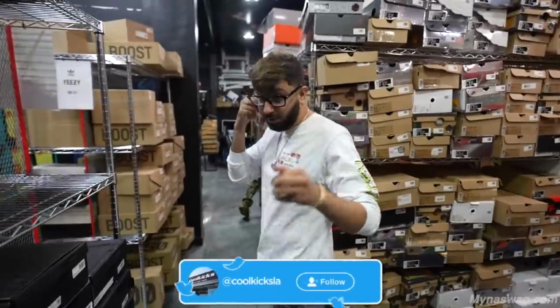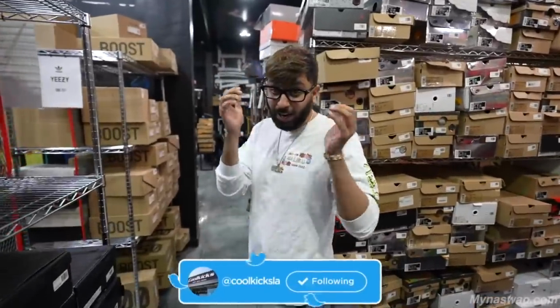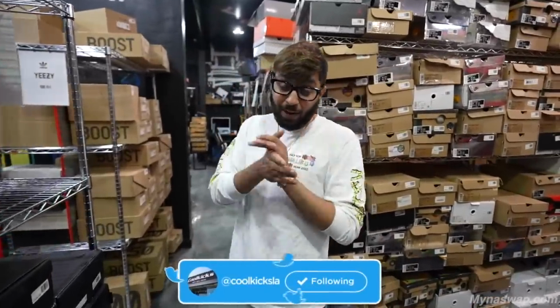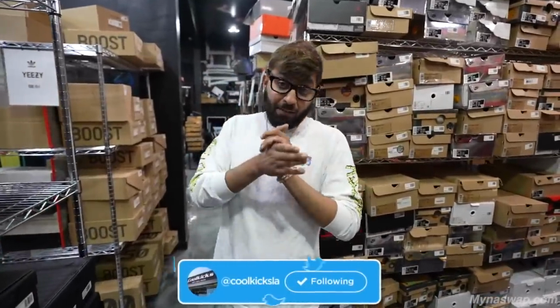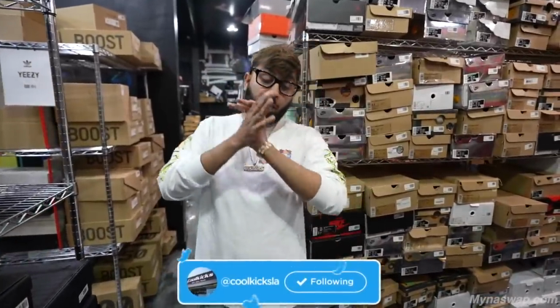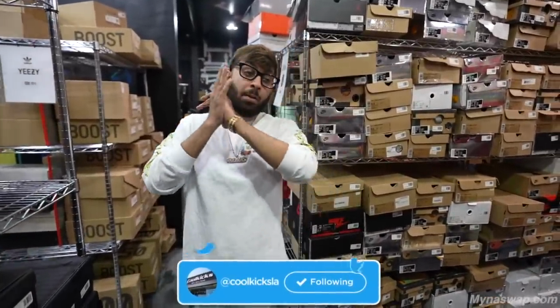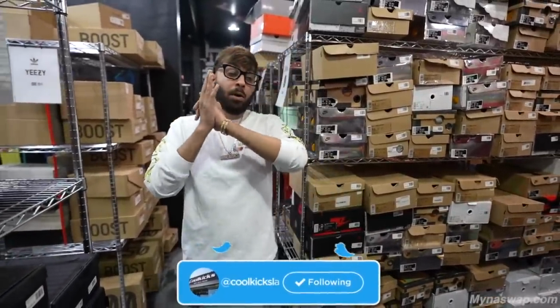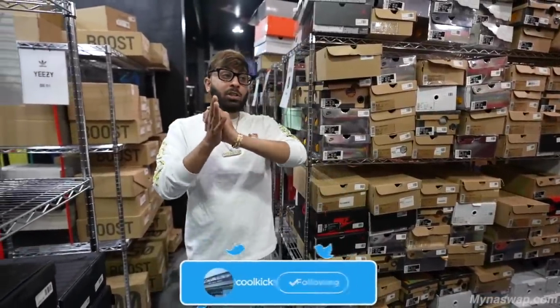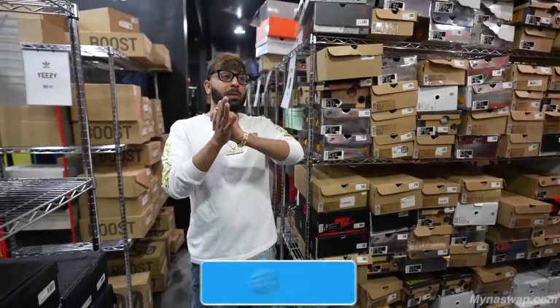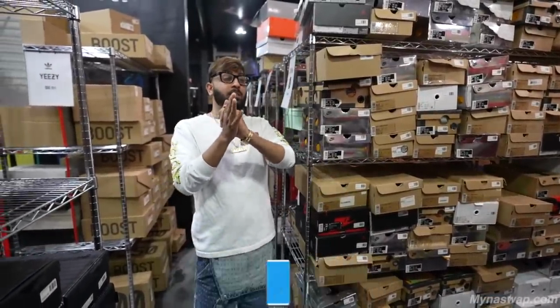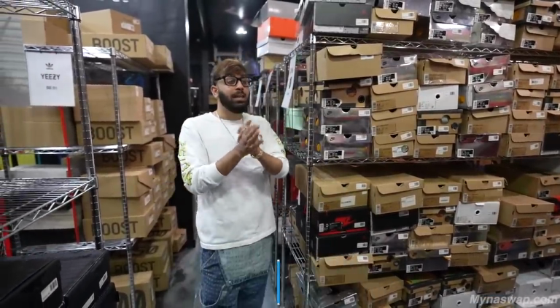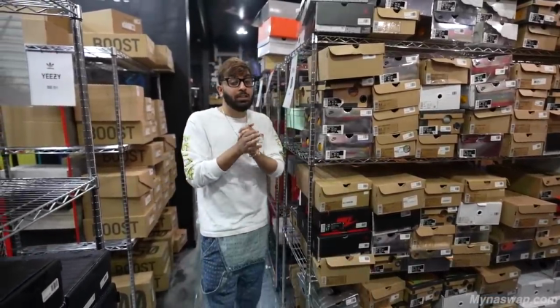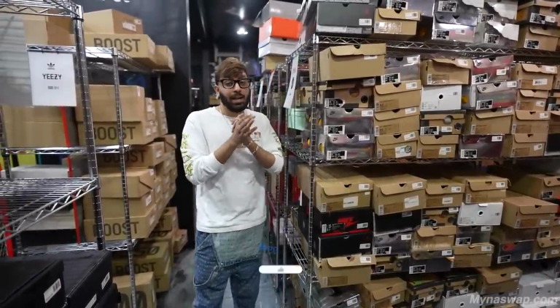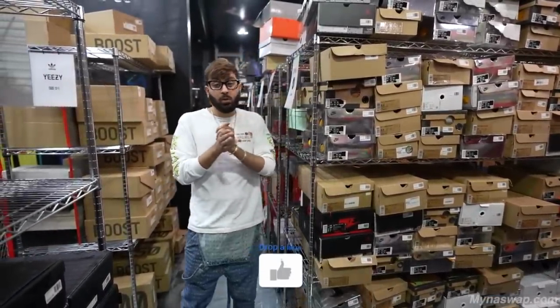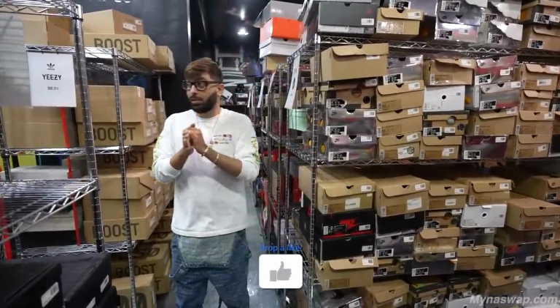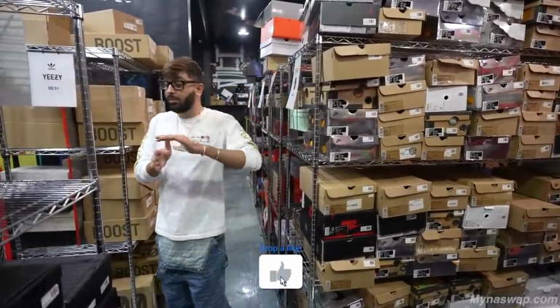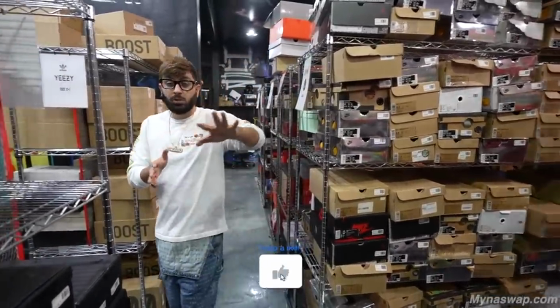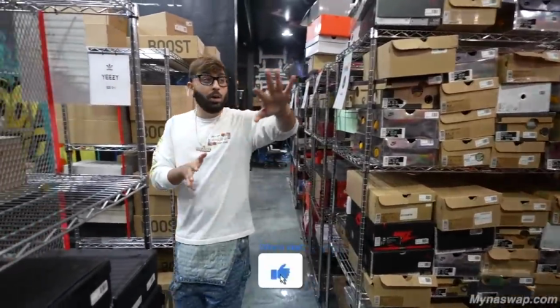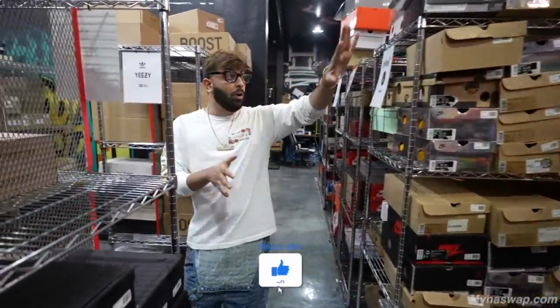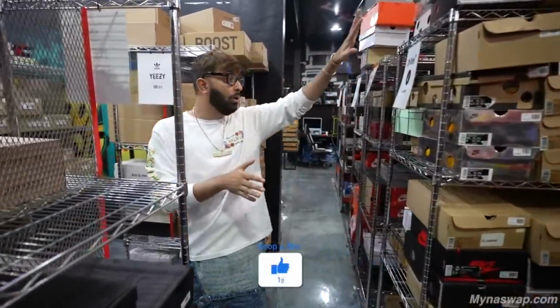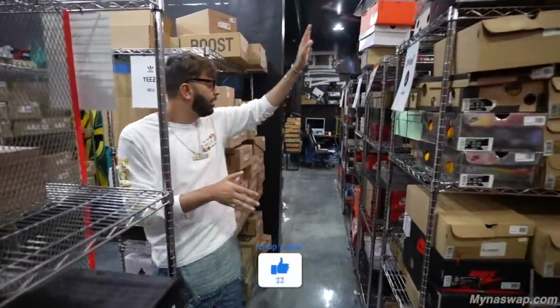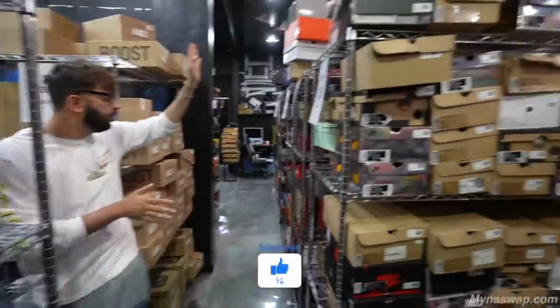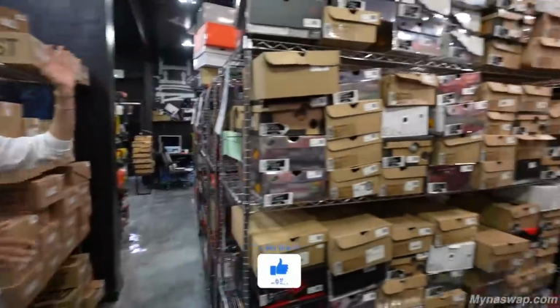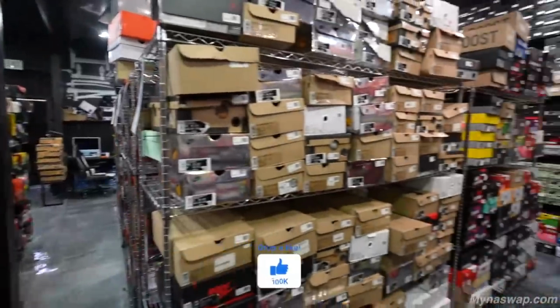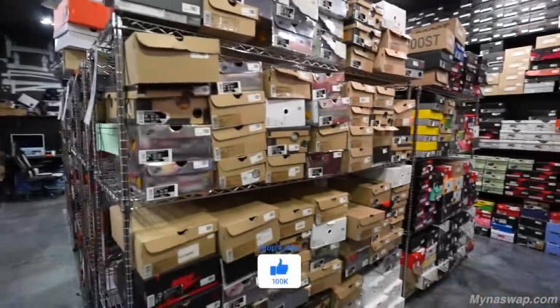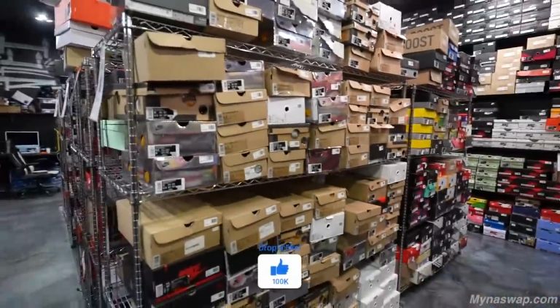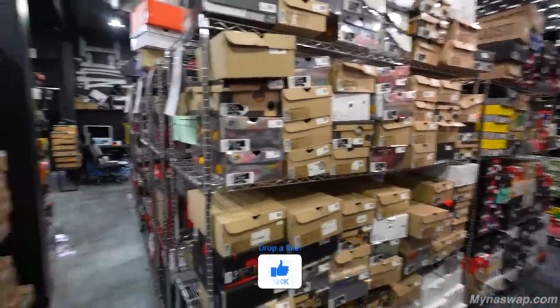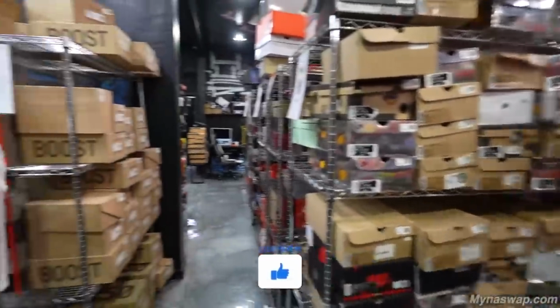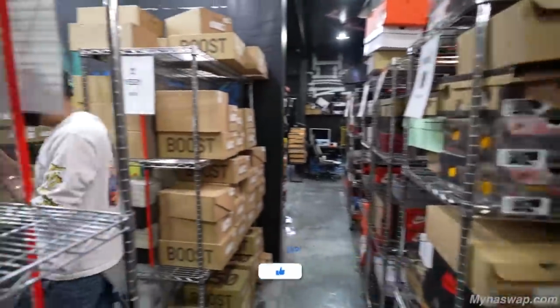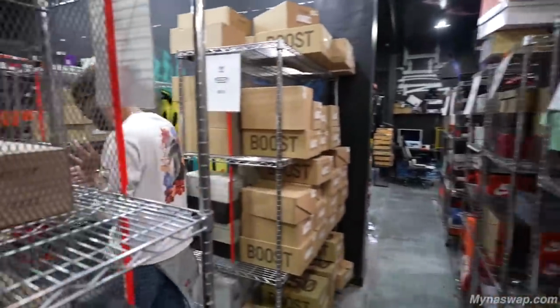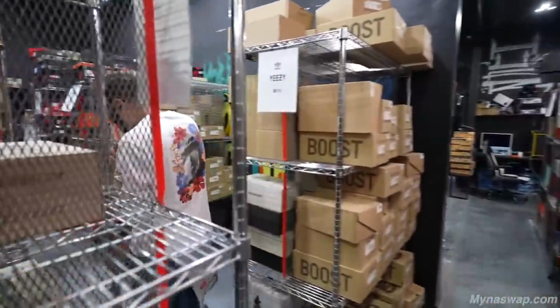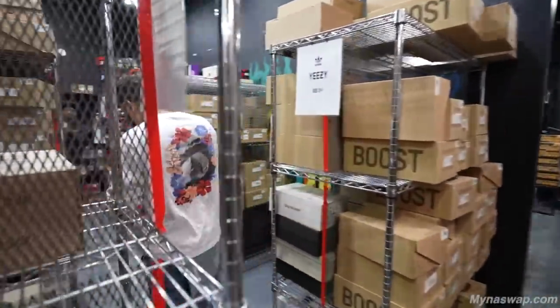So the top five most expensive sneakers inside Cool Kicks — obviously you see all this inventory right here. I'm gonna take you guys straight to the glass case.